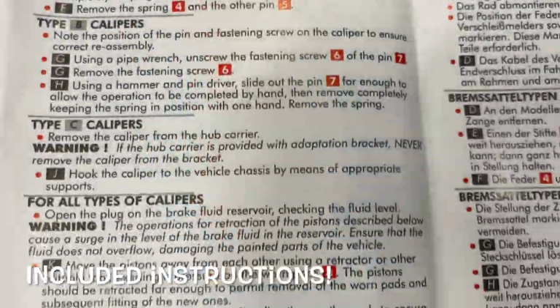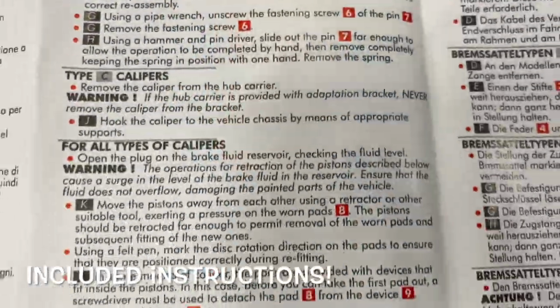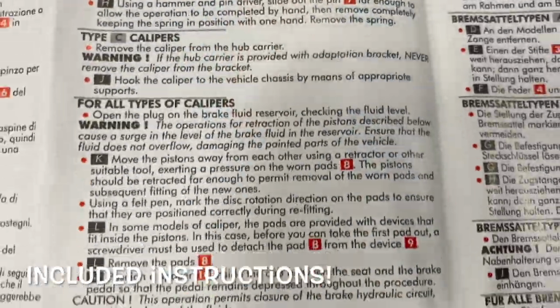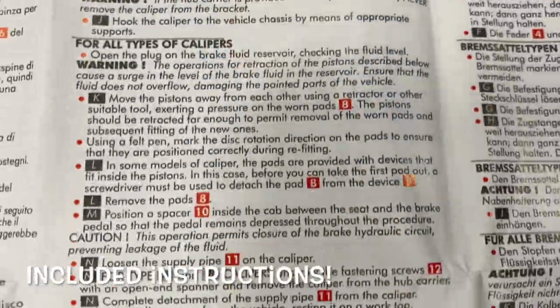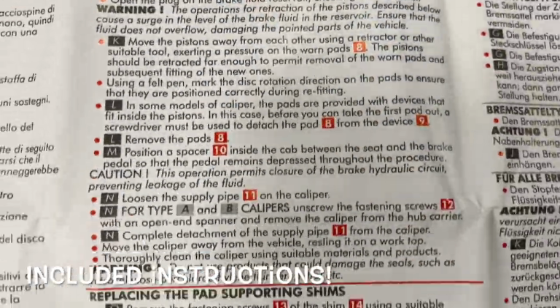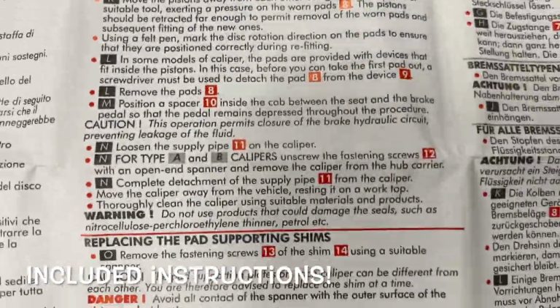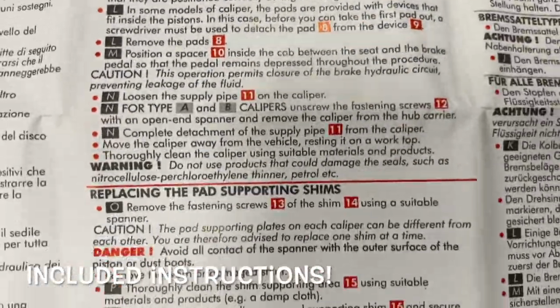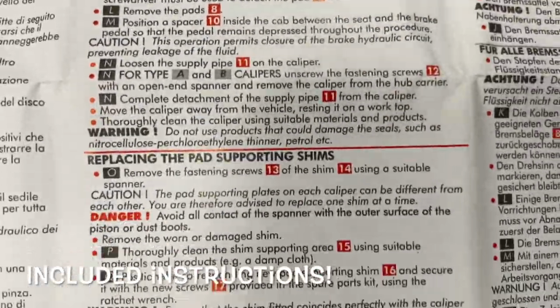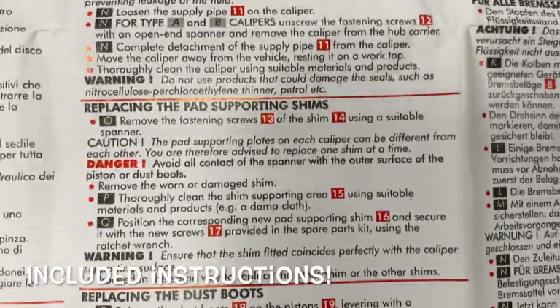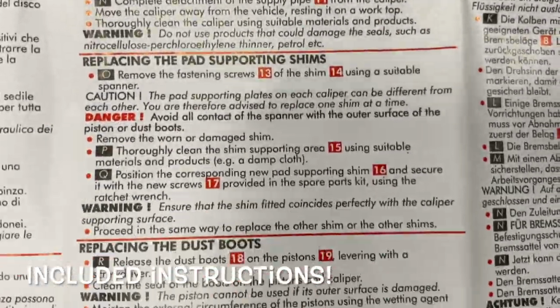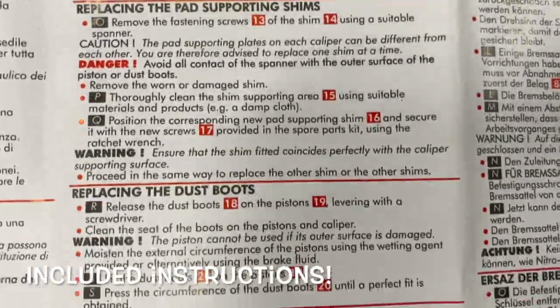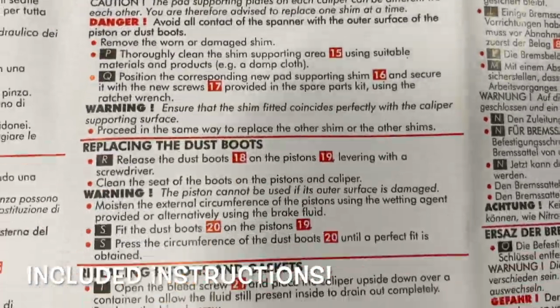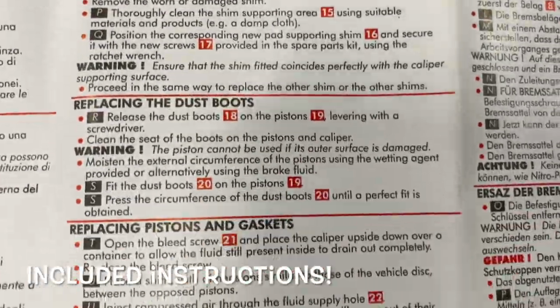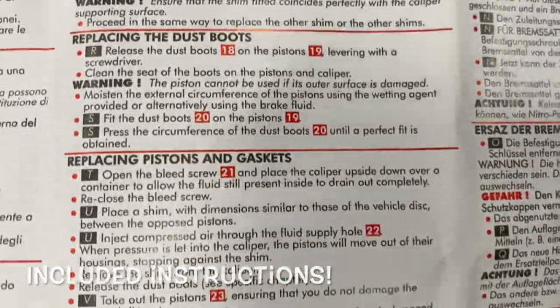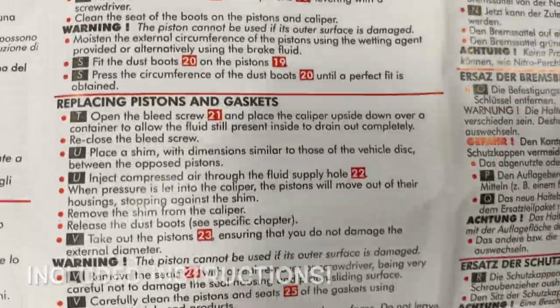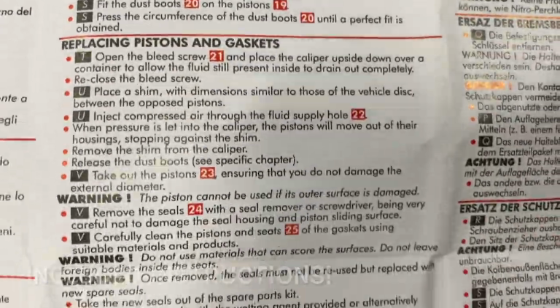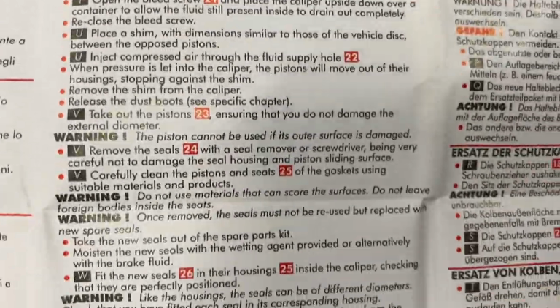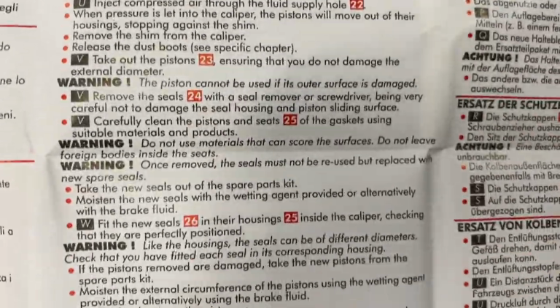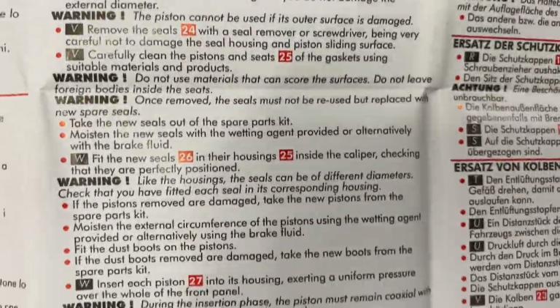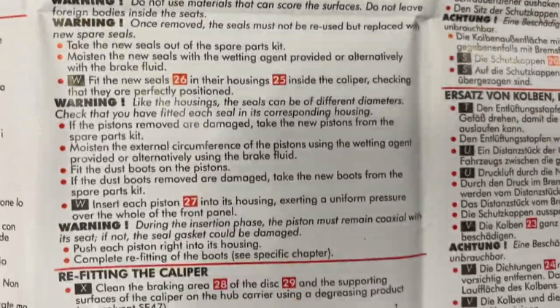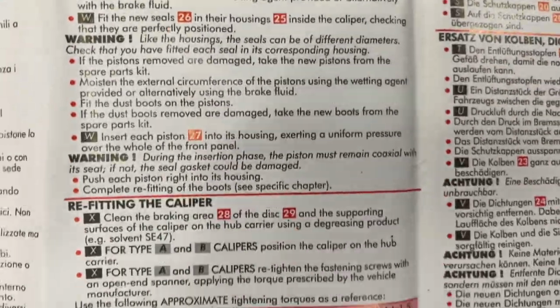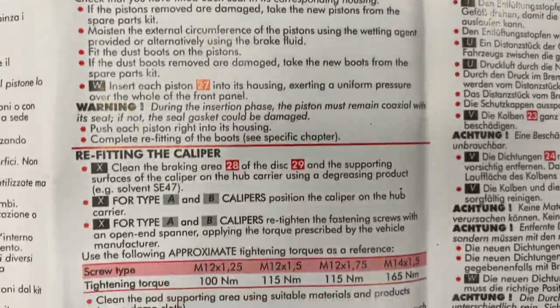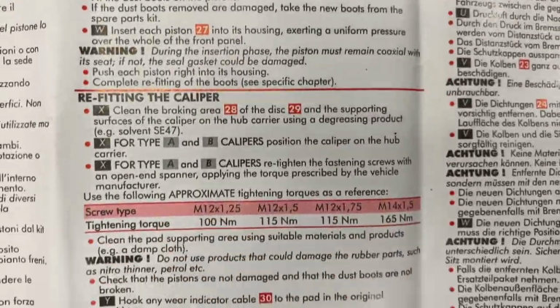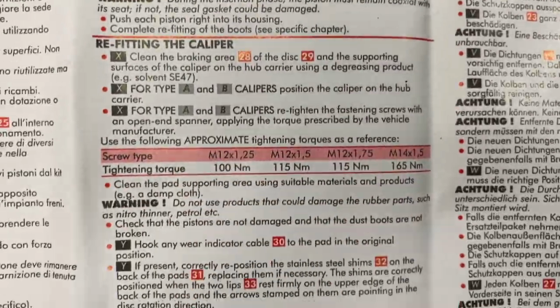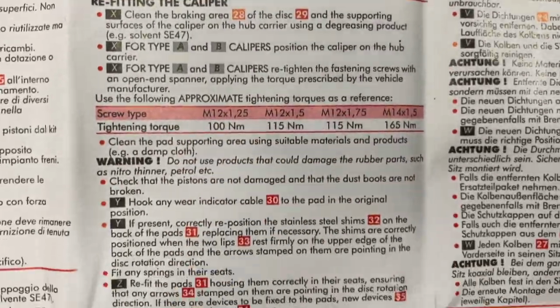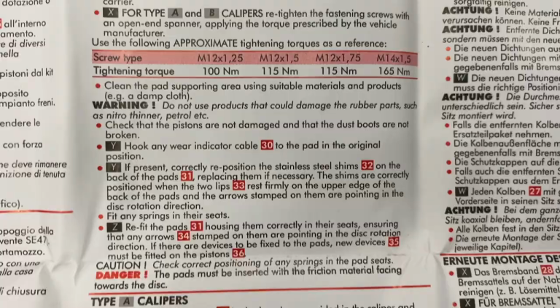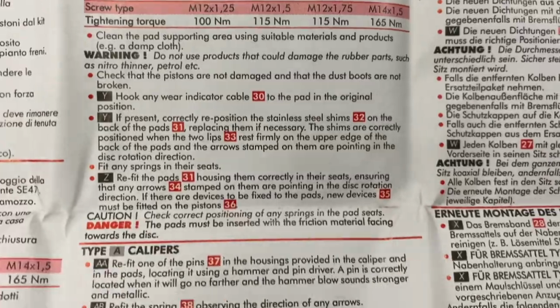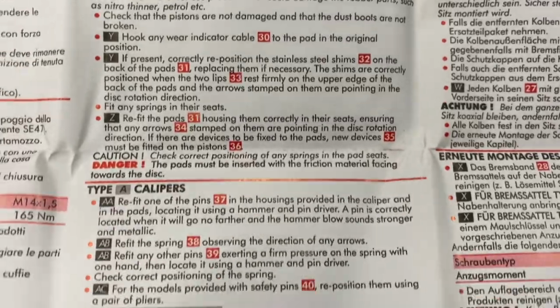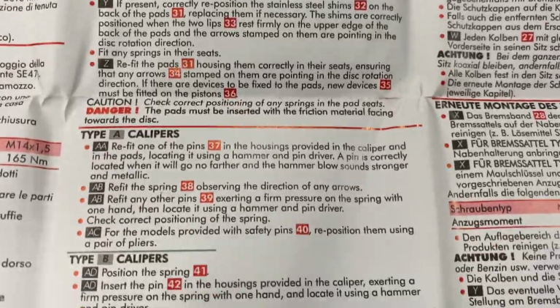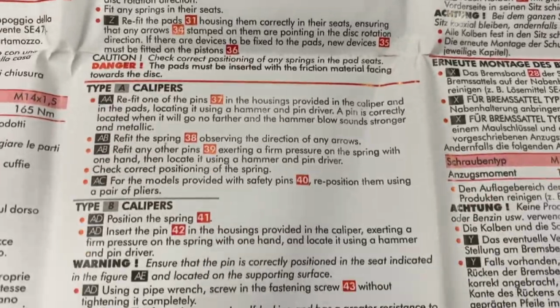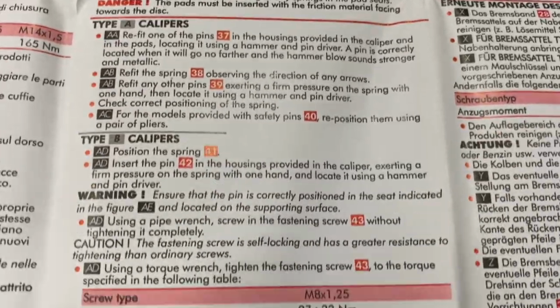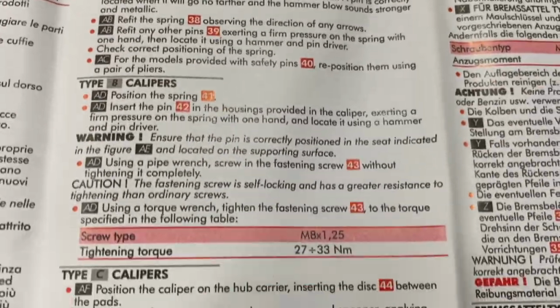These are the included instructions — basically worthless. Just follow my video, it's not that hard.